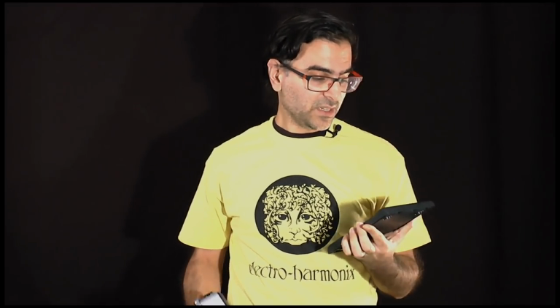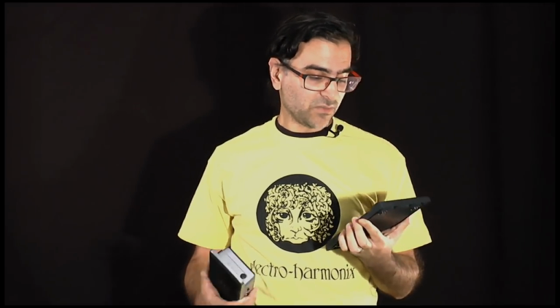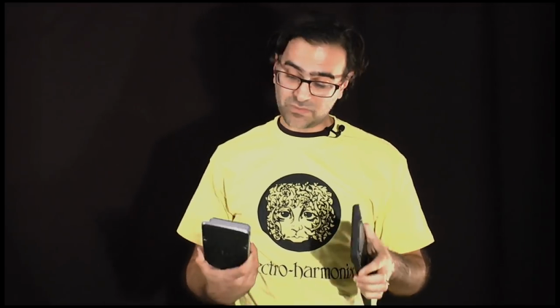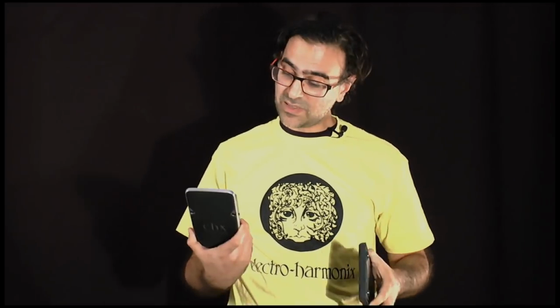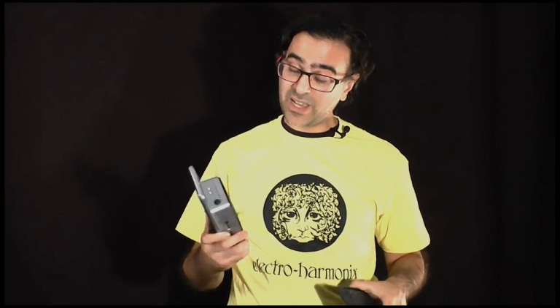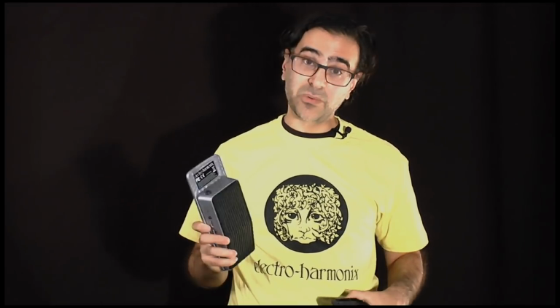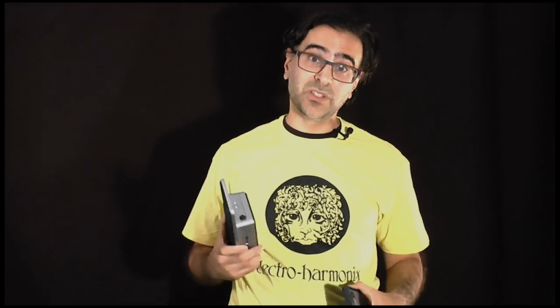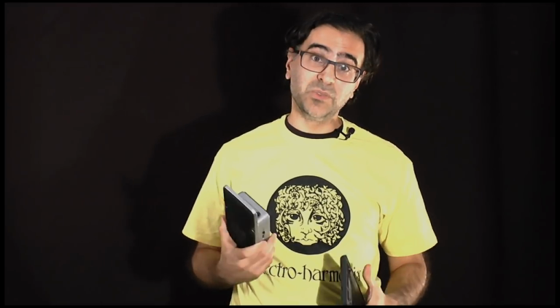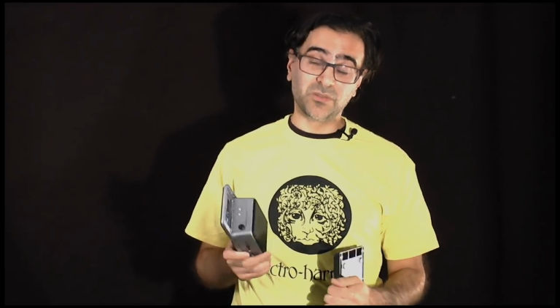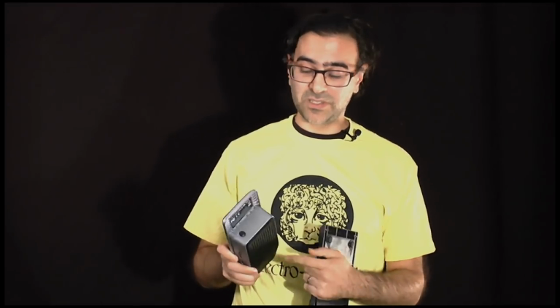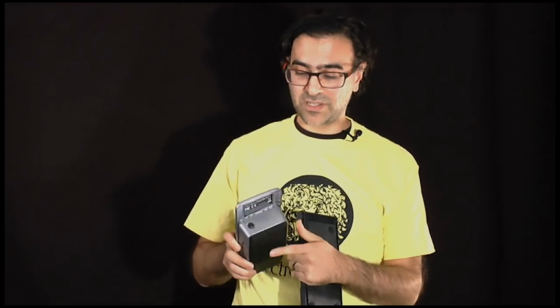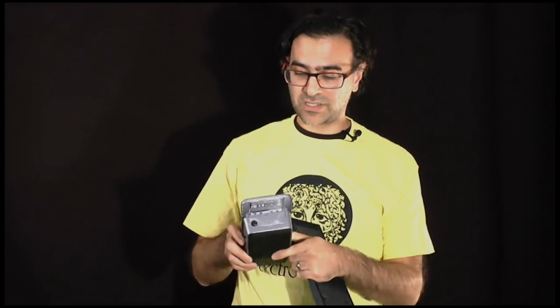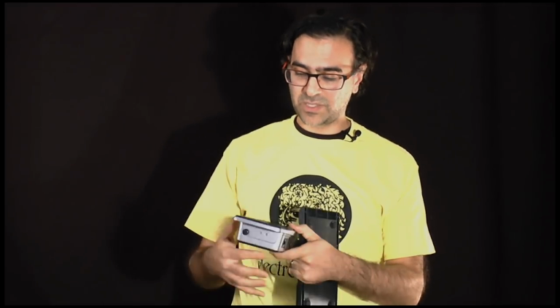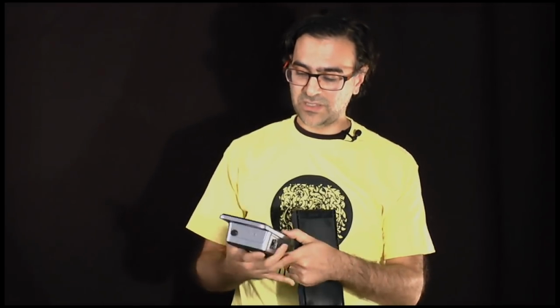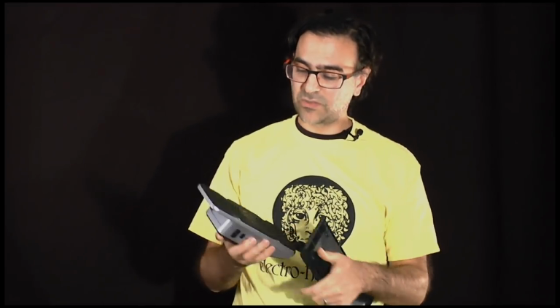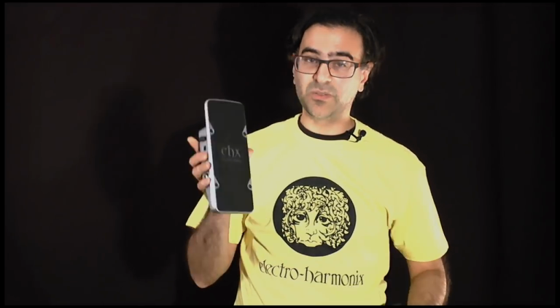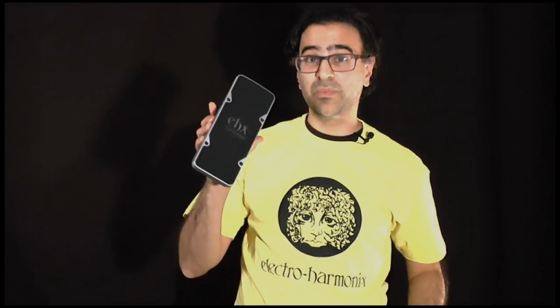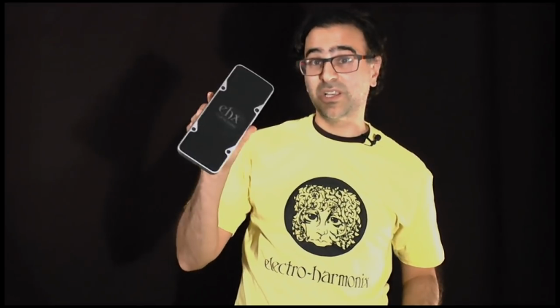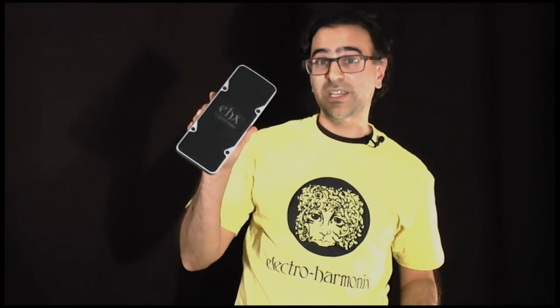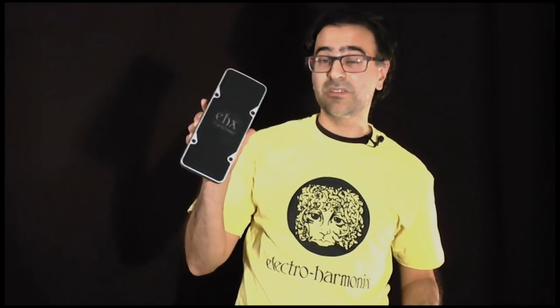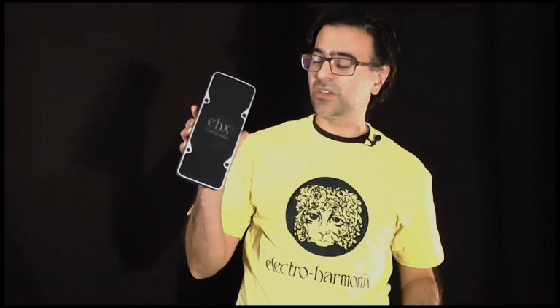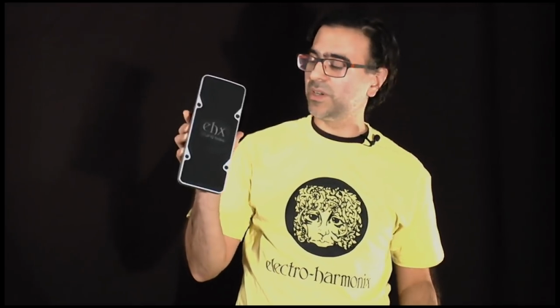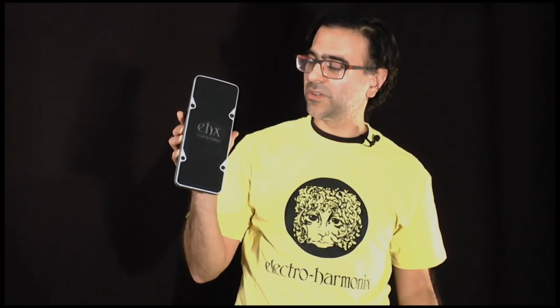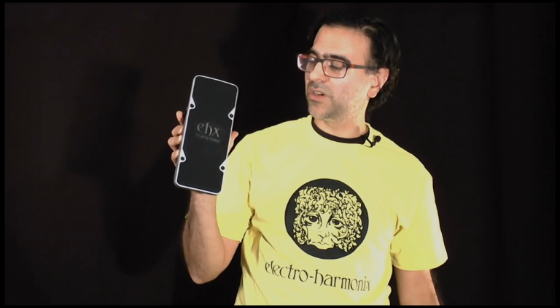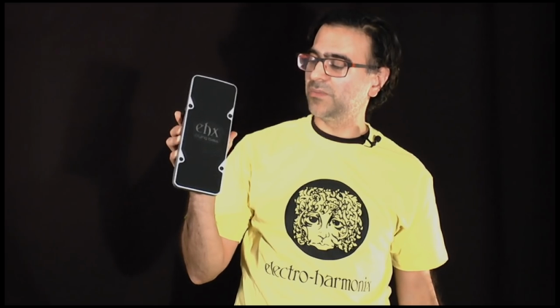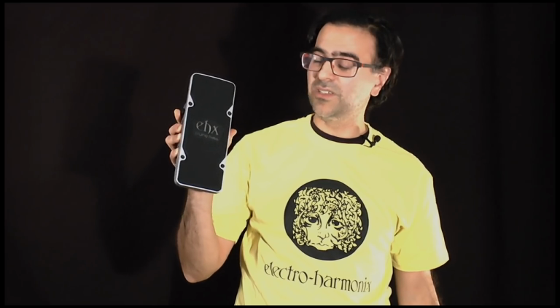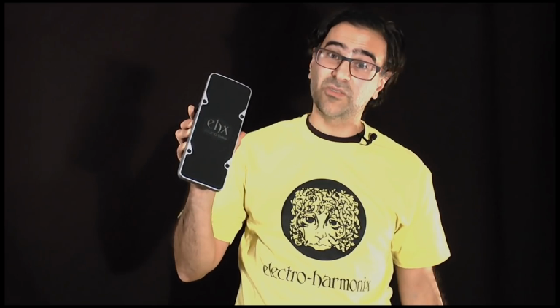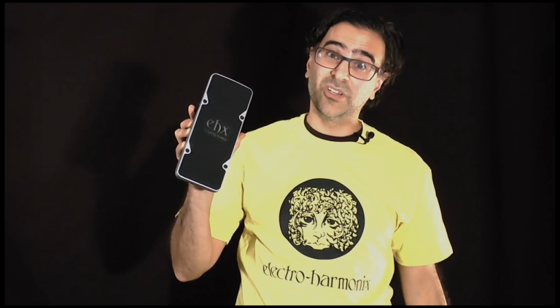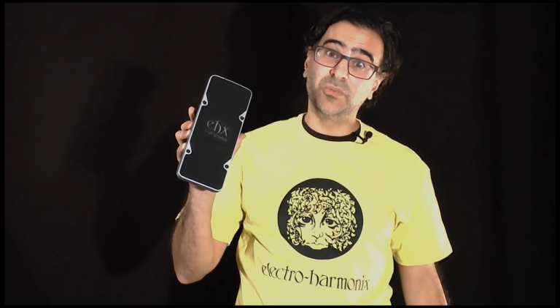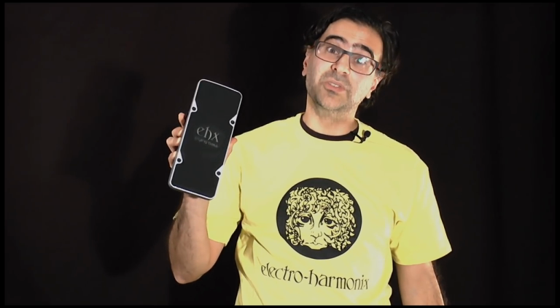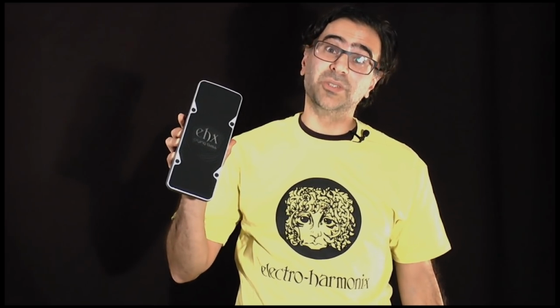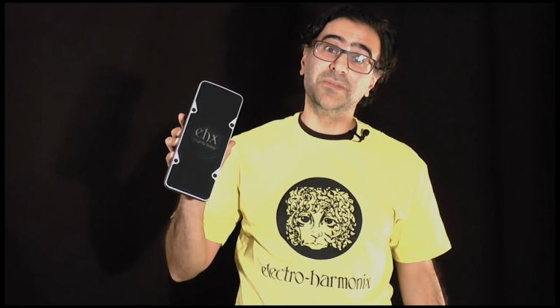So now we're going to move over to John Skibic. He's going to play and talk about the Crying Bass, so I hope you enjoy it.